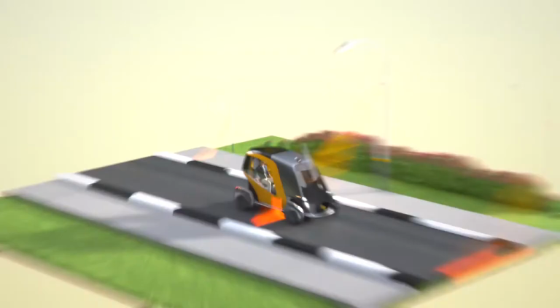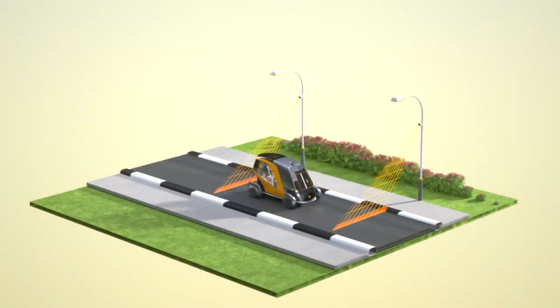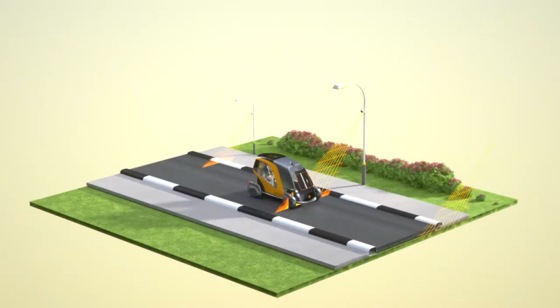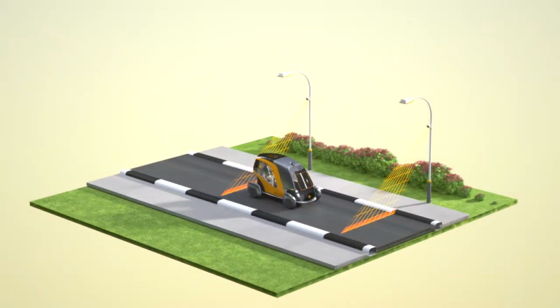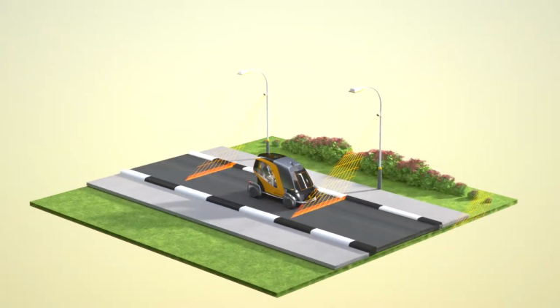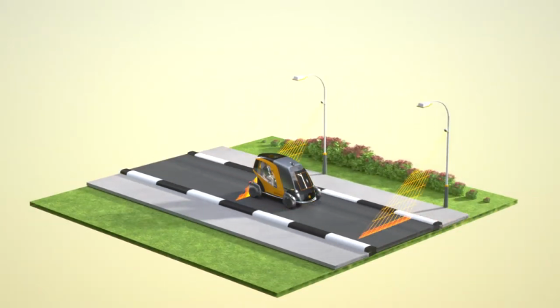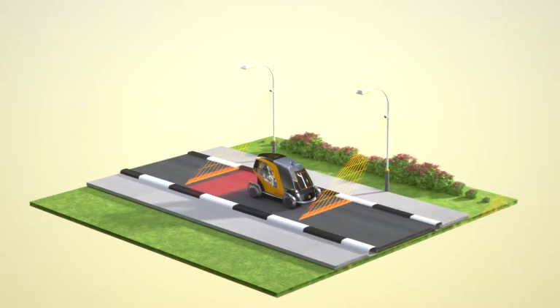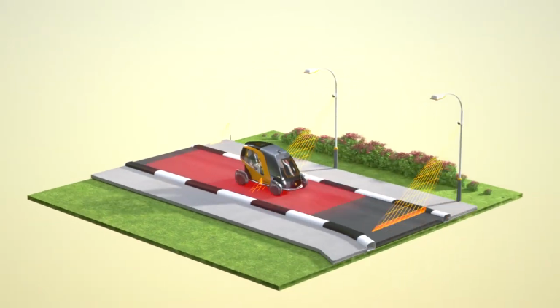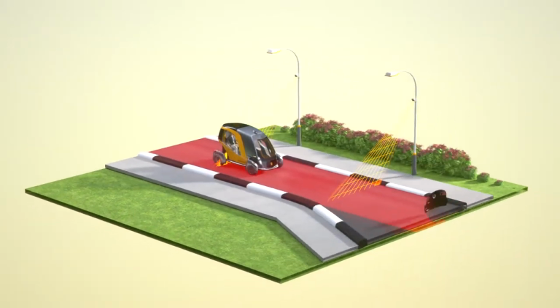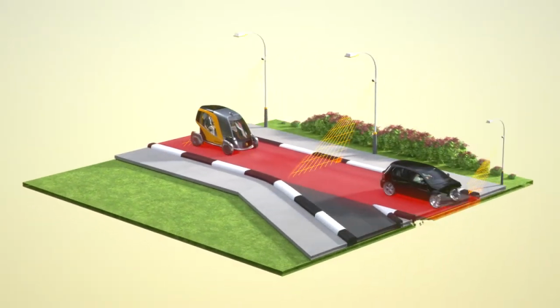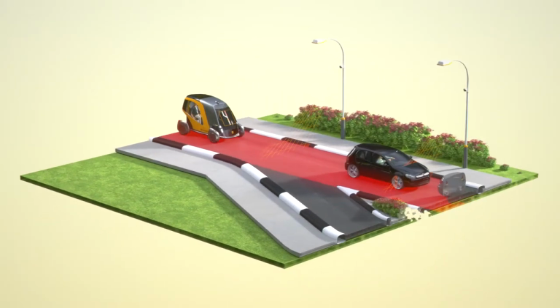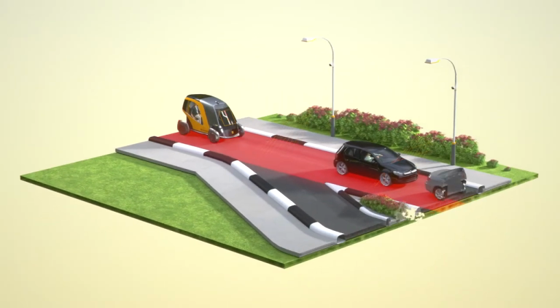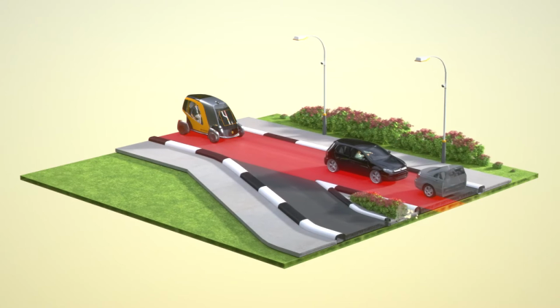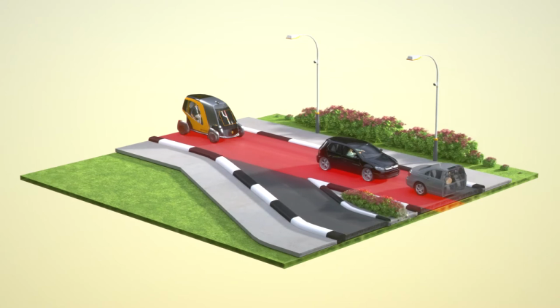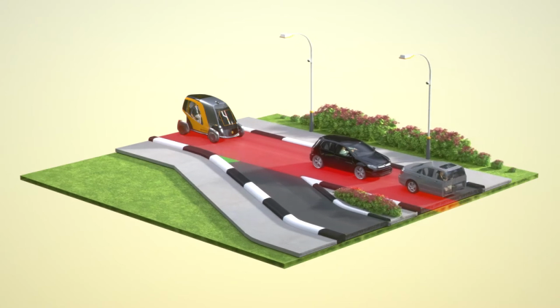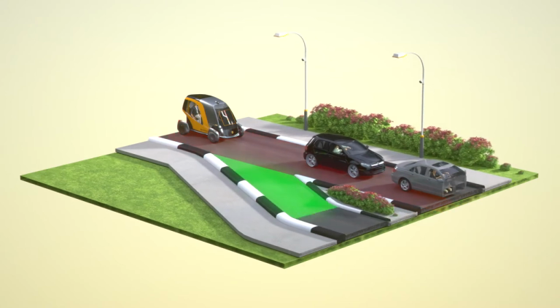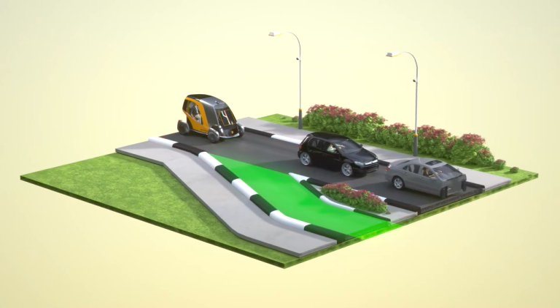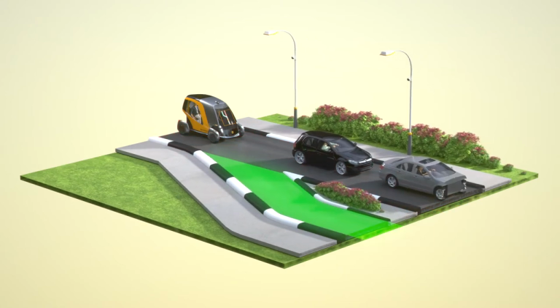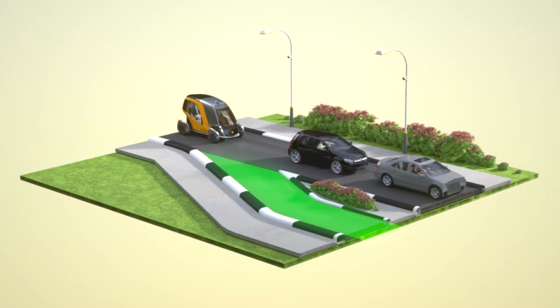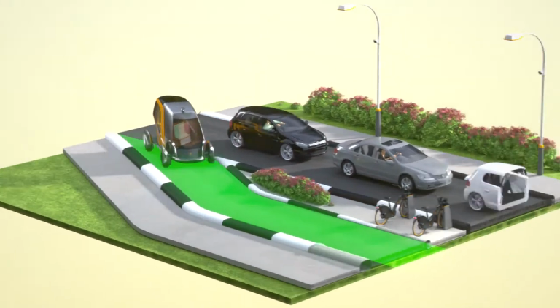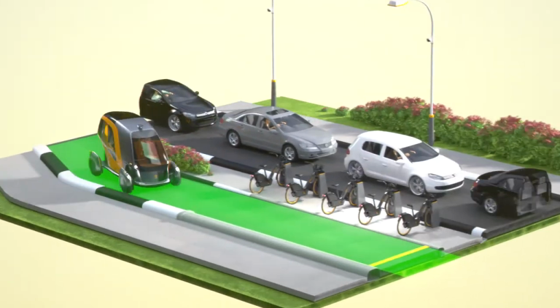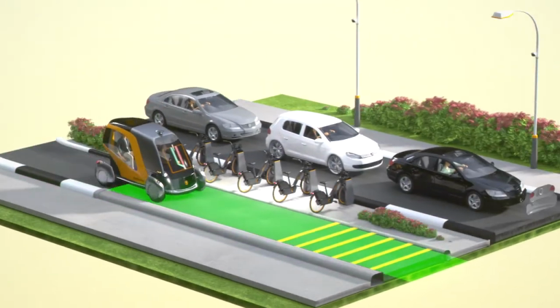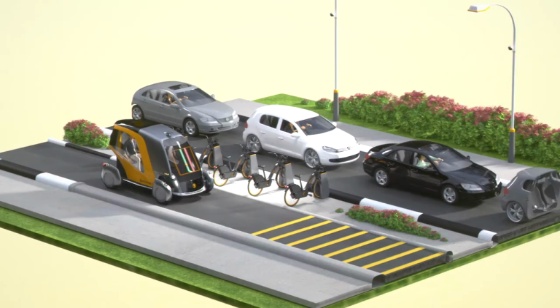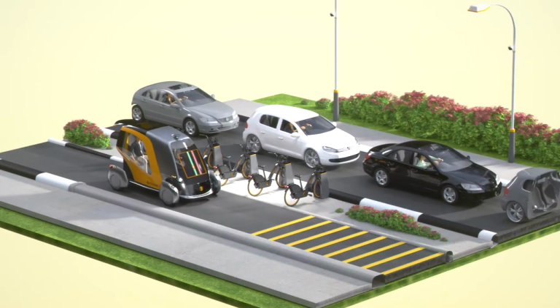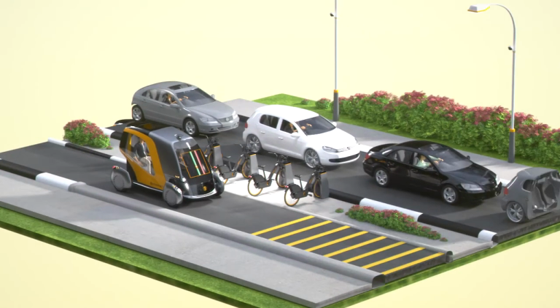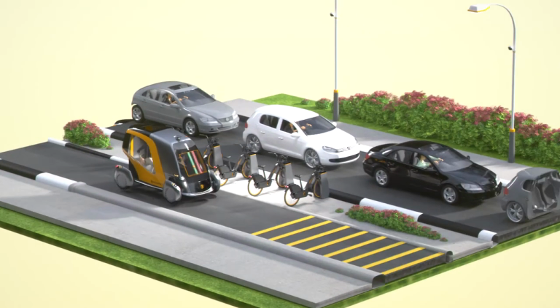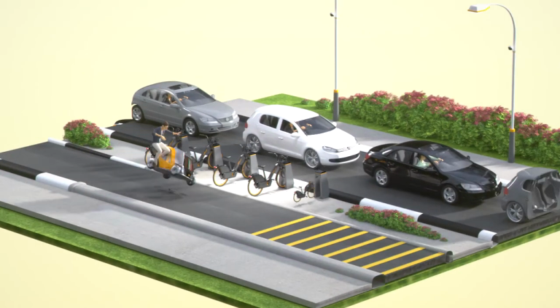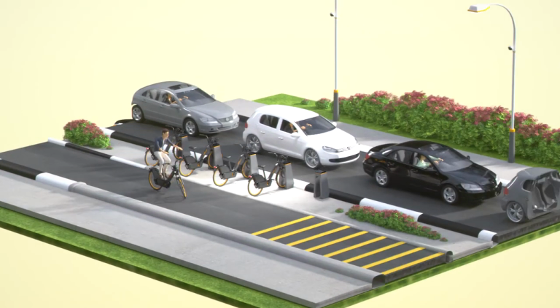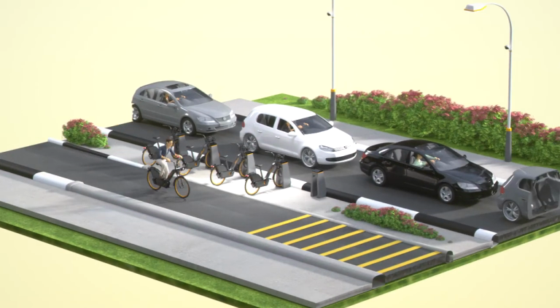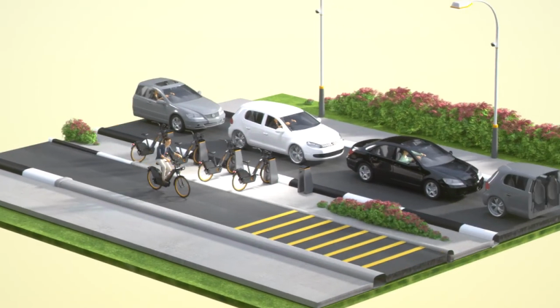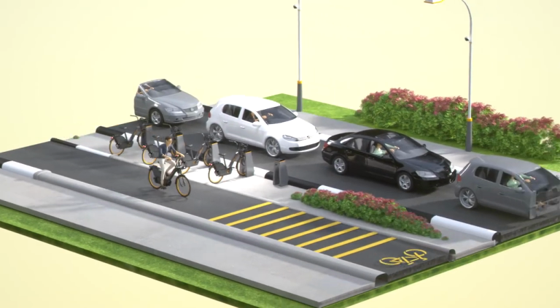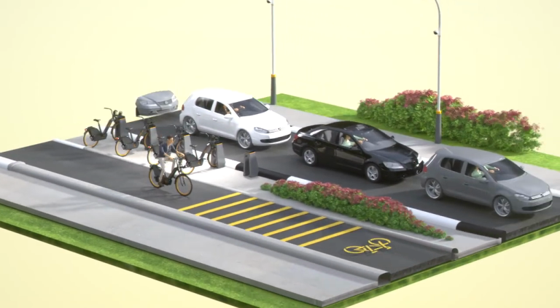Through smart city street lamps, city fleet management senses a jam ahead and quickly suggests to continue his journey home on a nearby Pedelec.